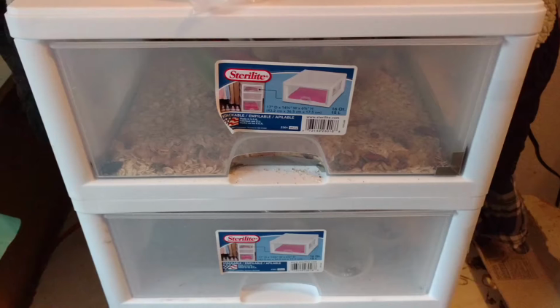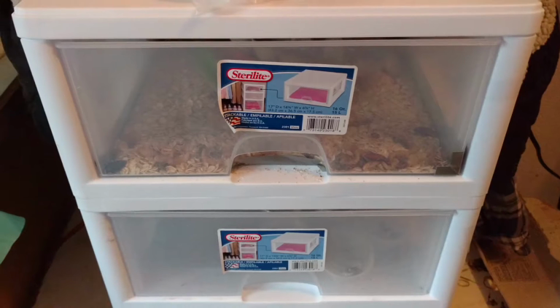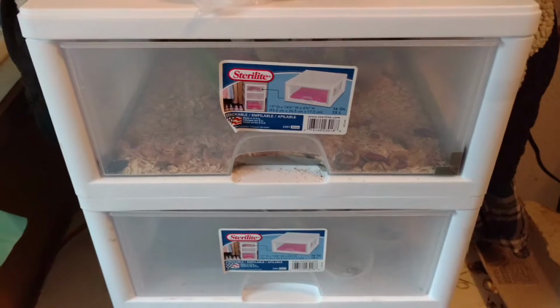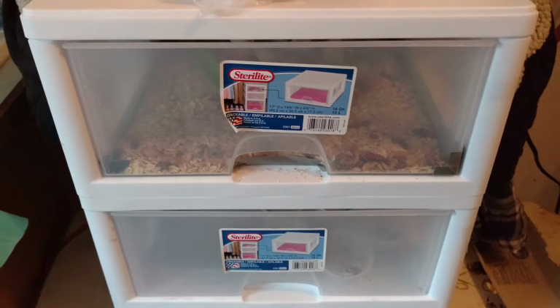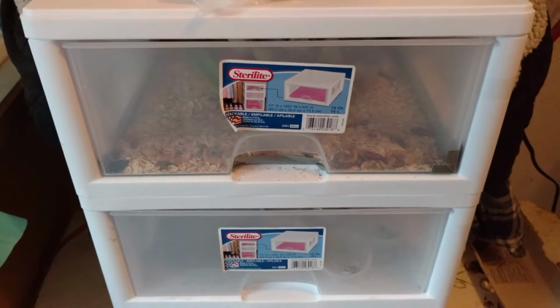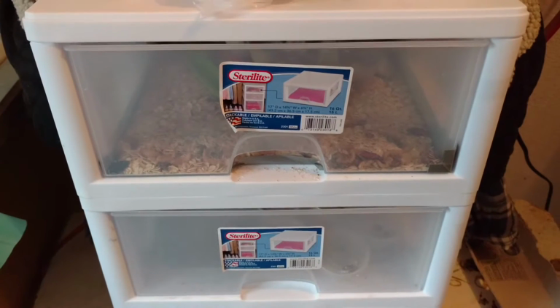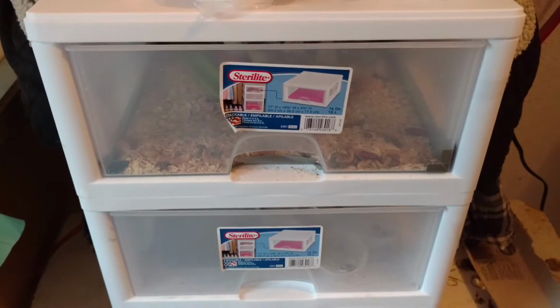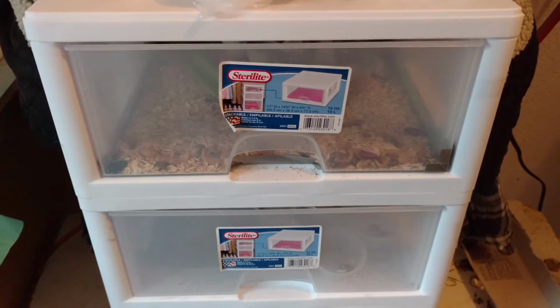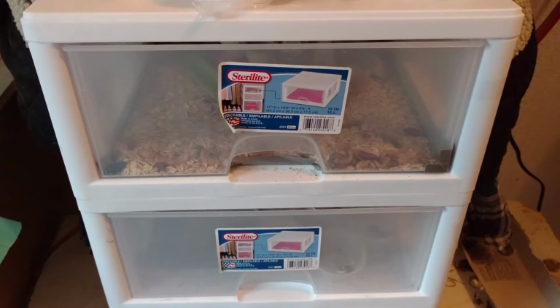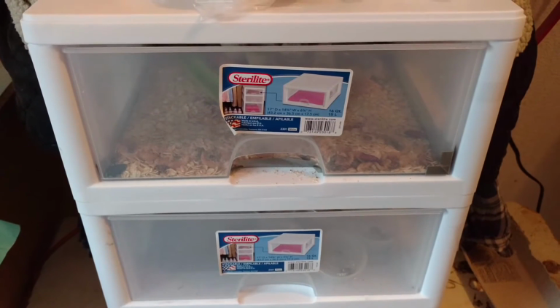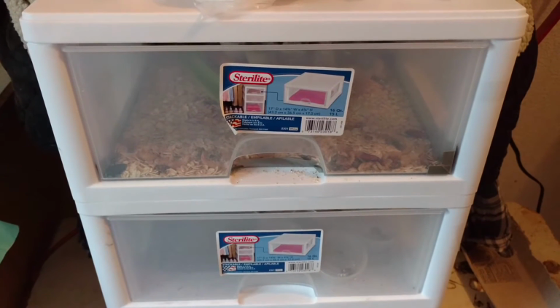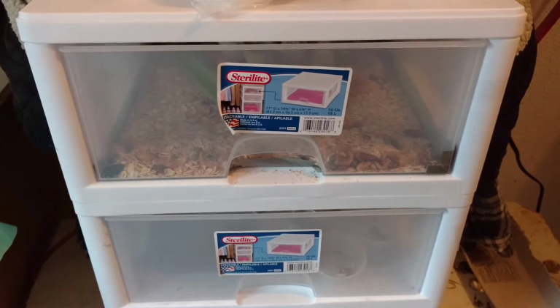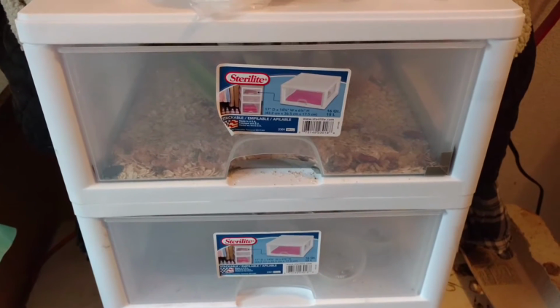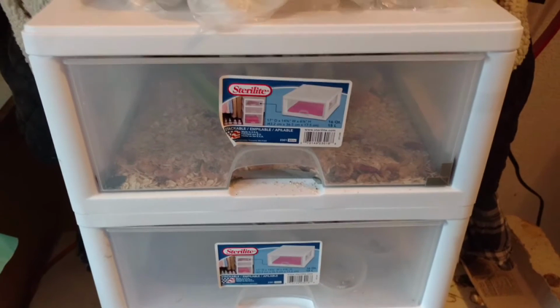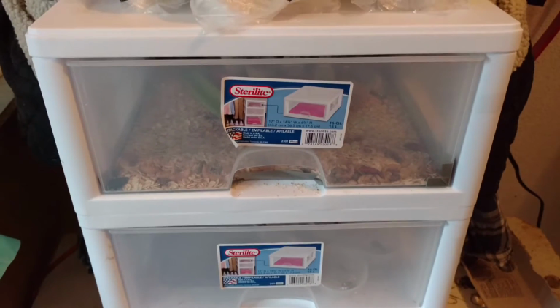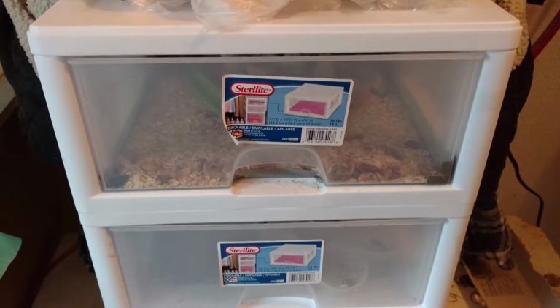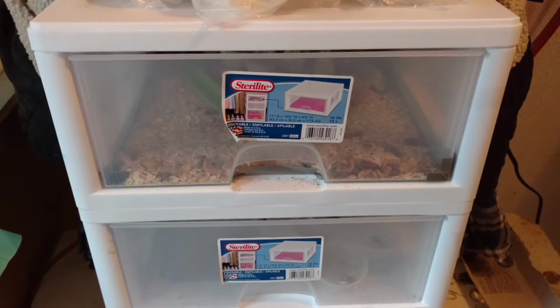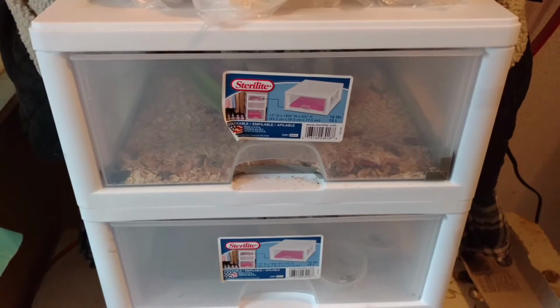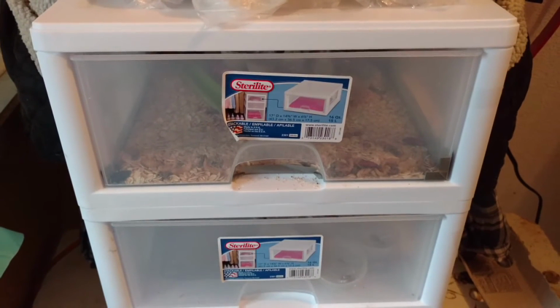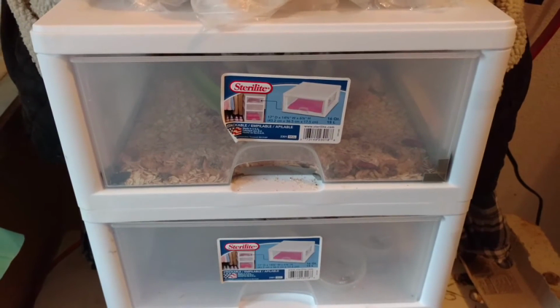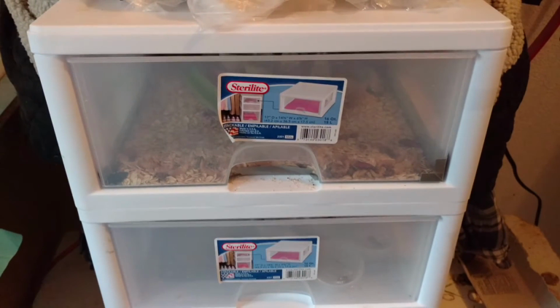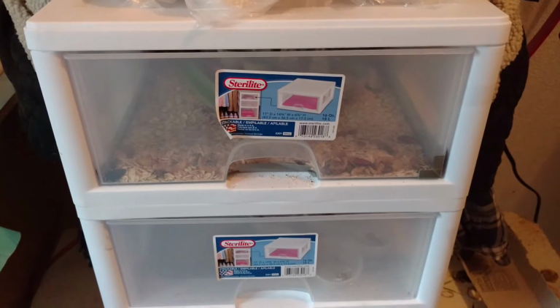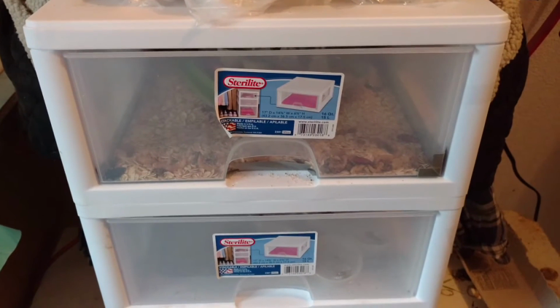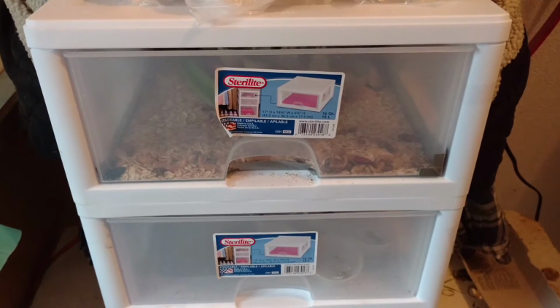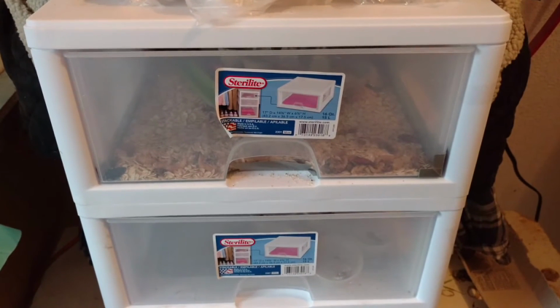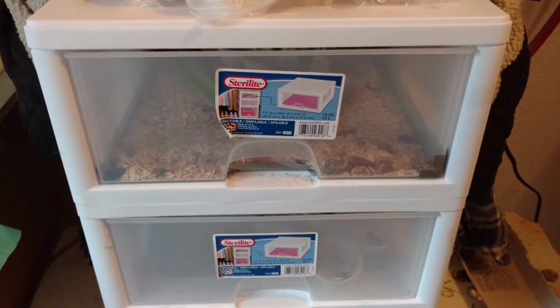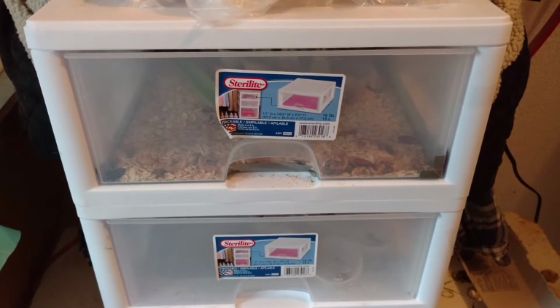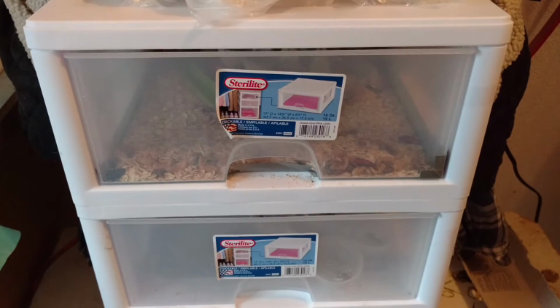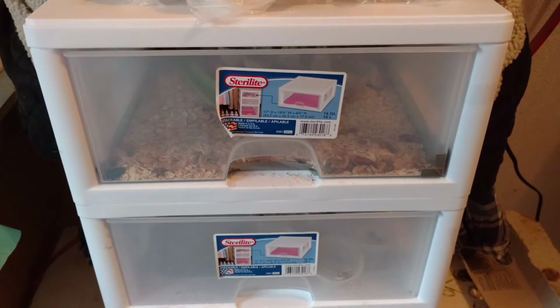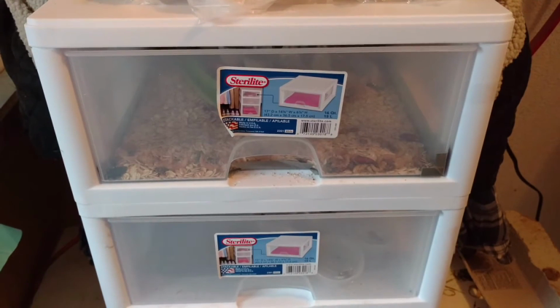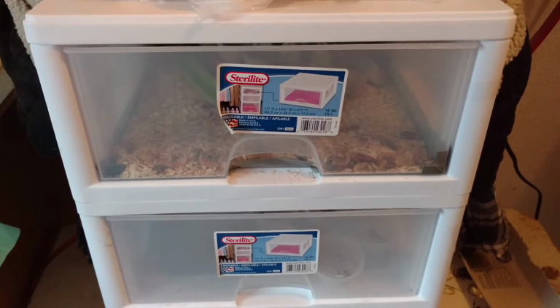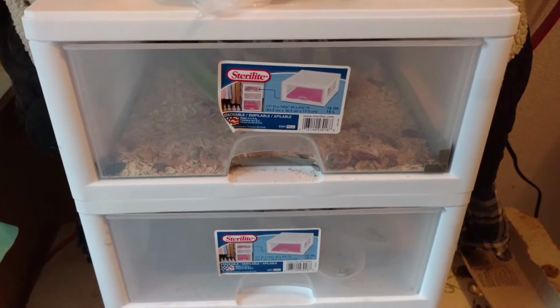Welcome to Harger's Homestead Adventures. This is step two of breeding superworms.